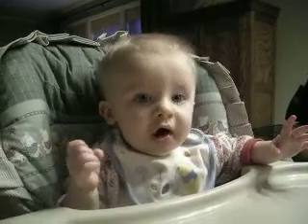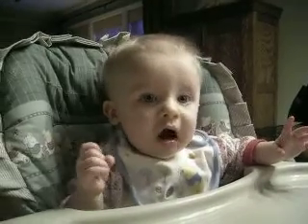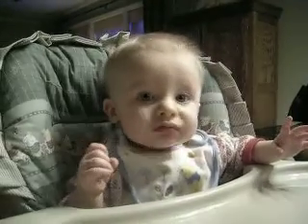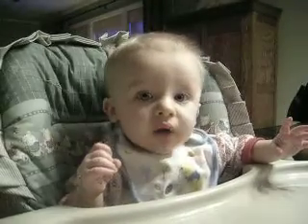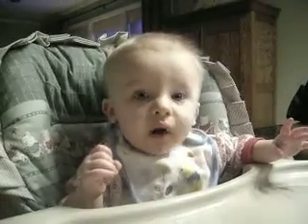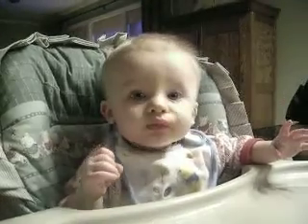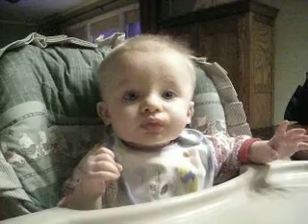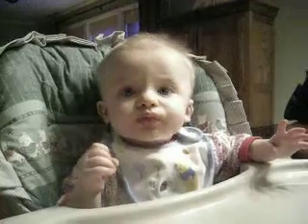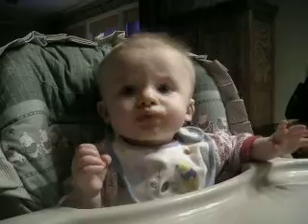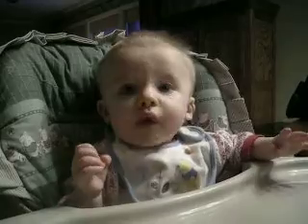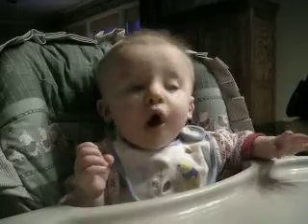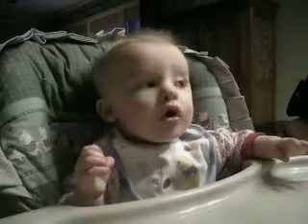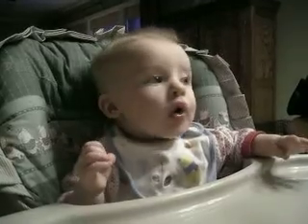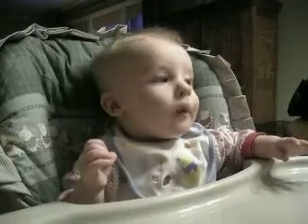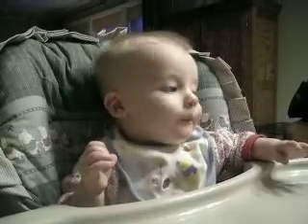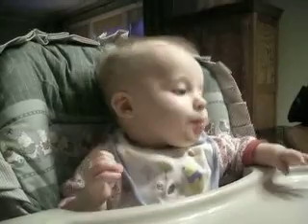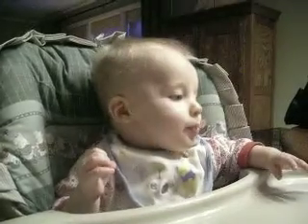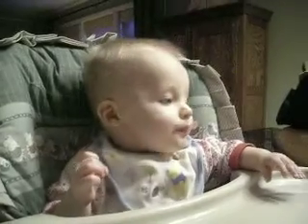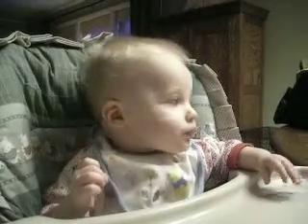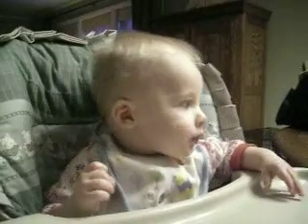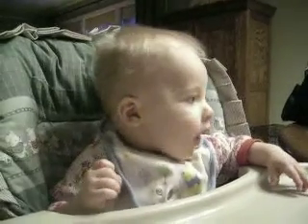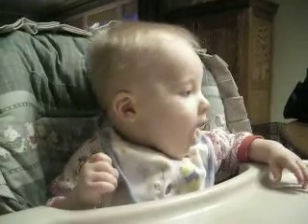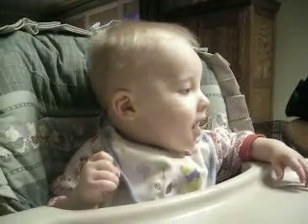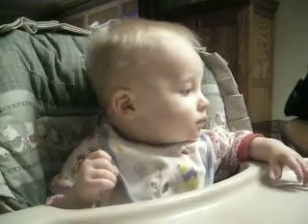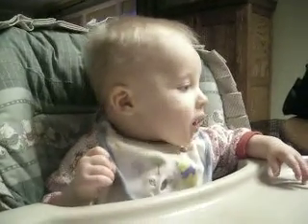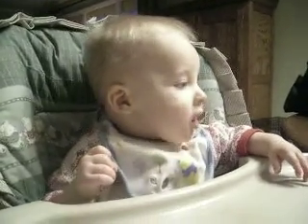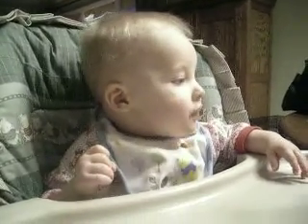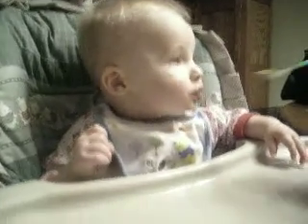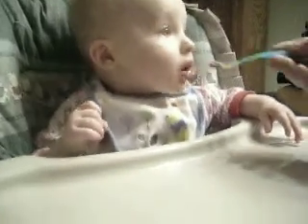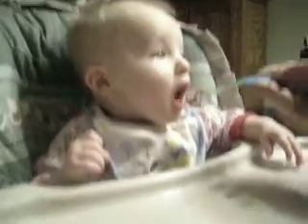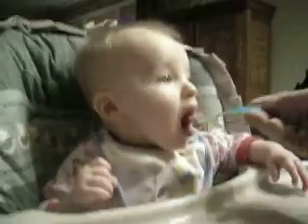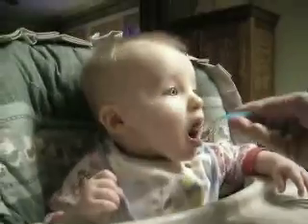Ready? Yep. Make sure it's very mushy. Little tiny bit.